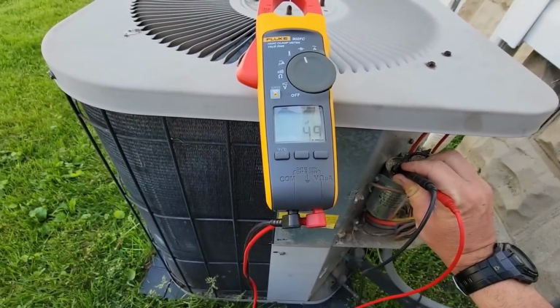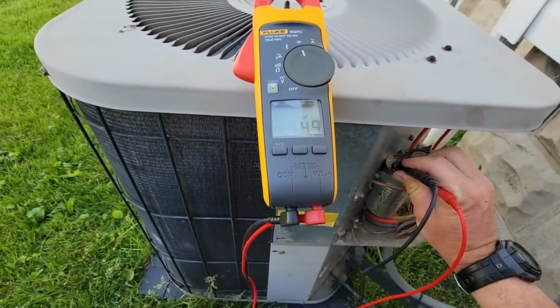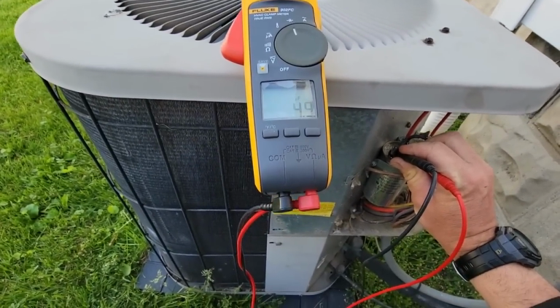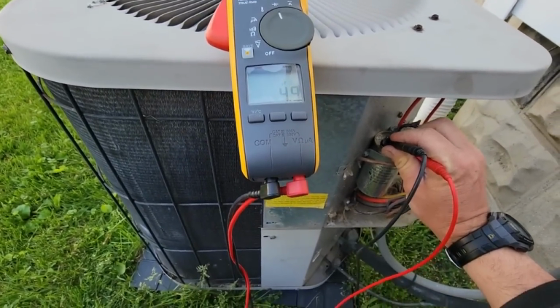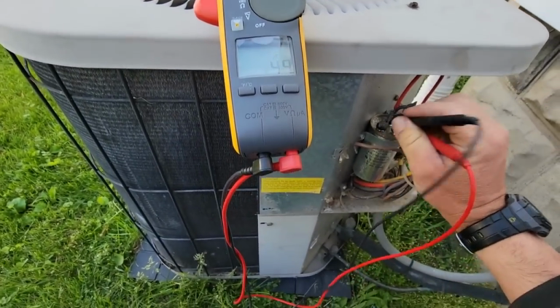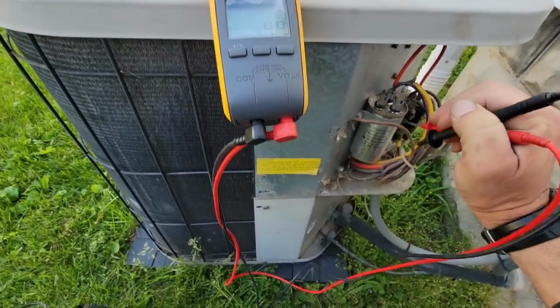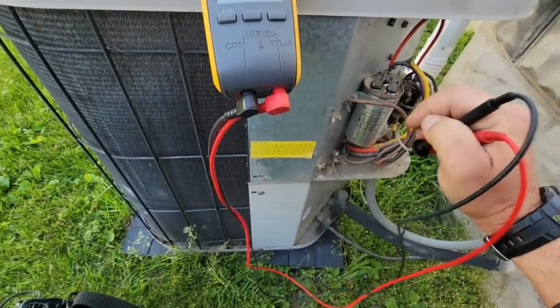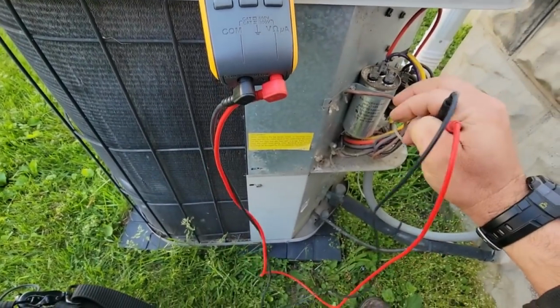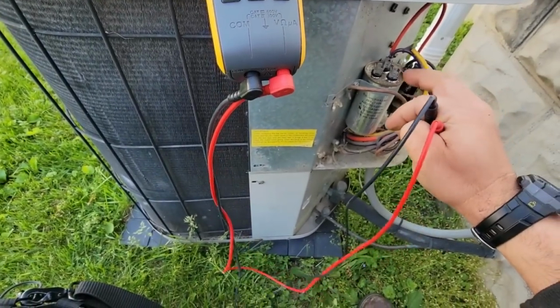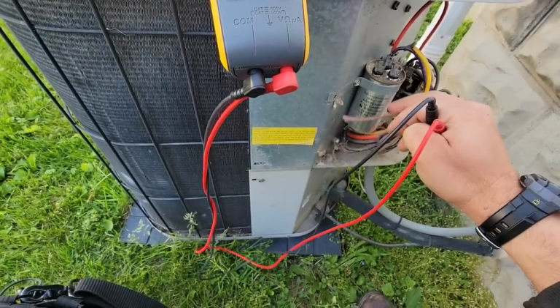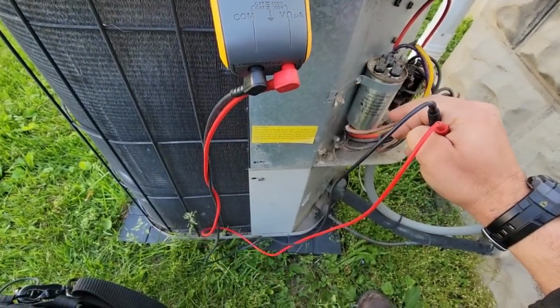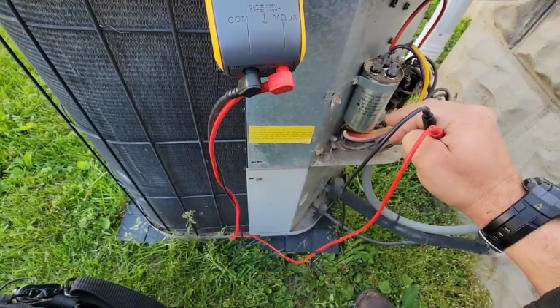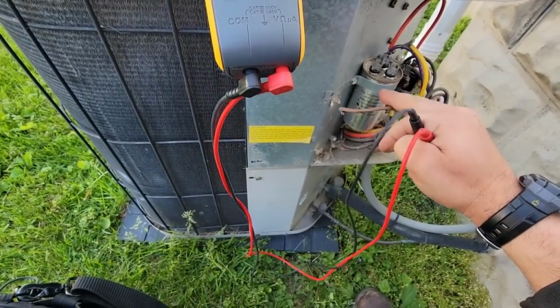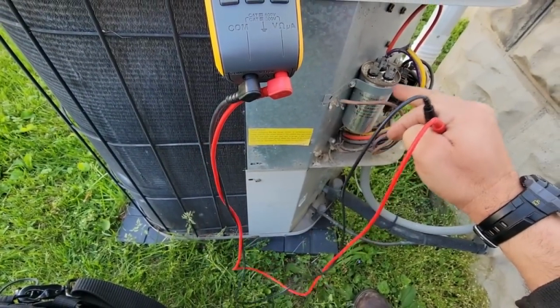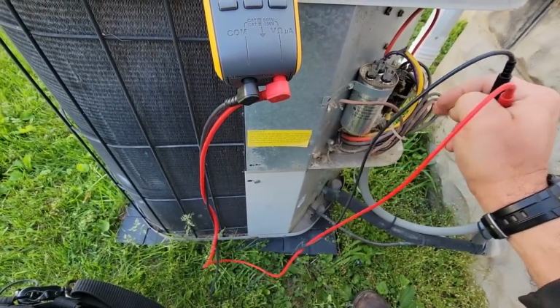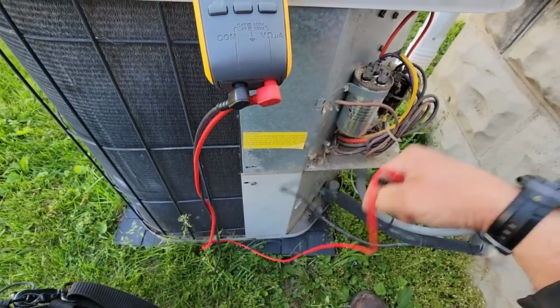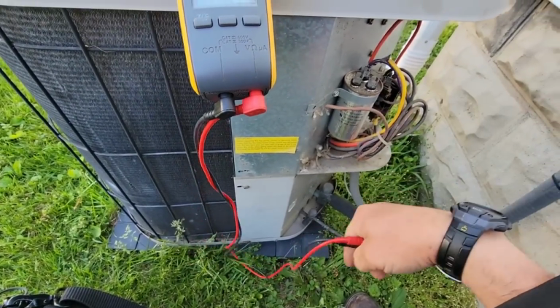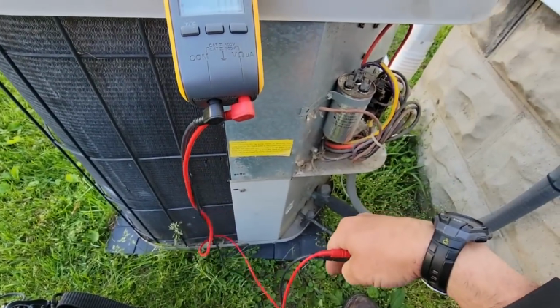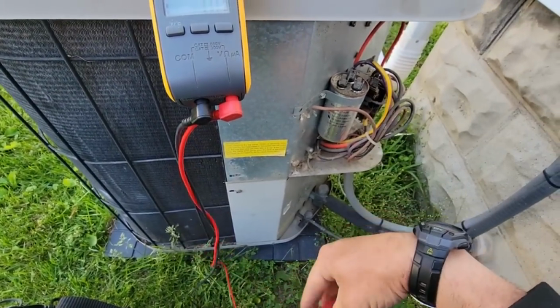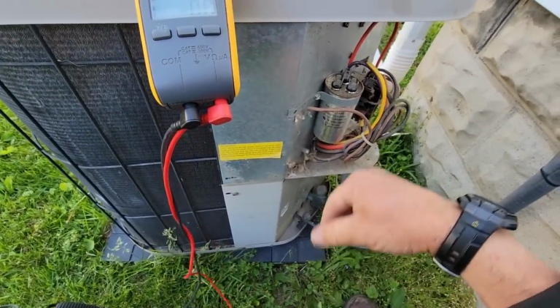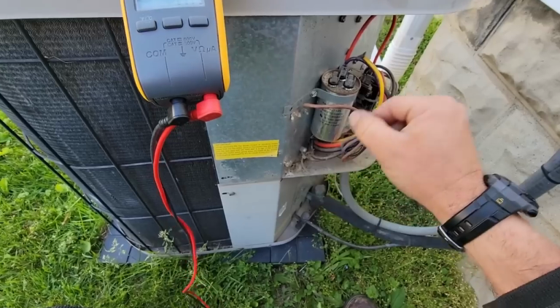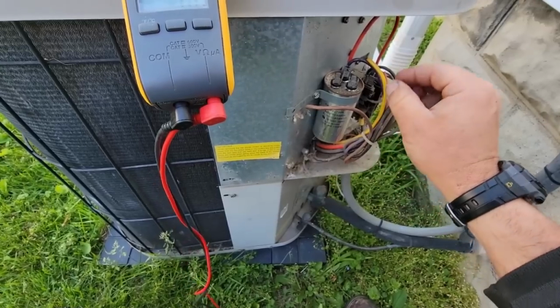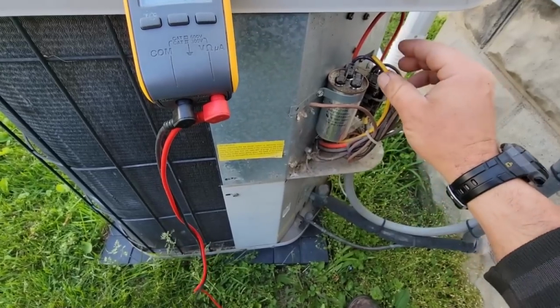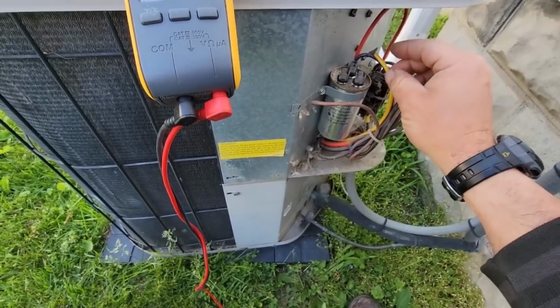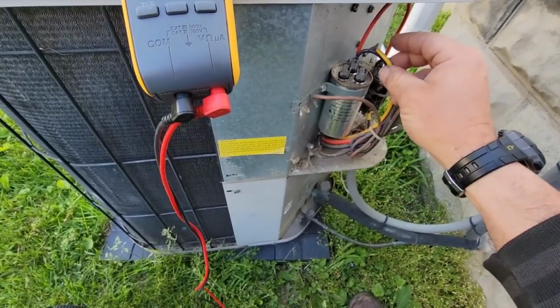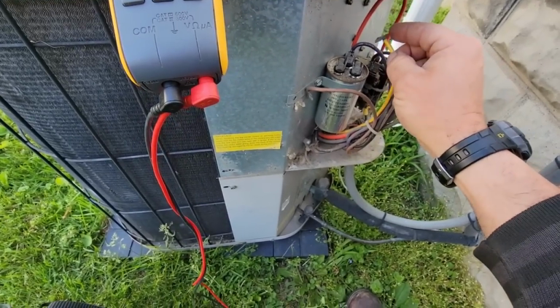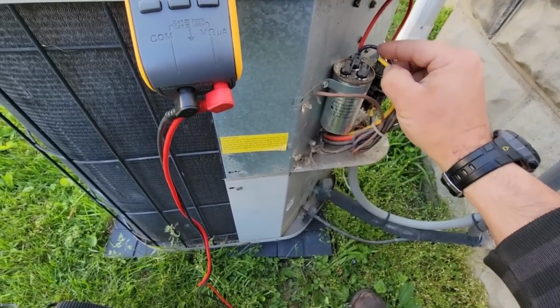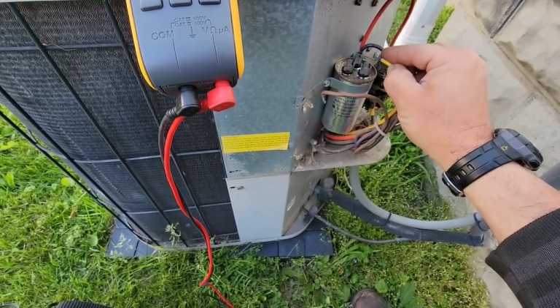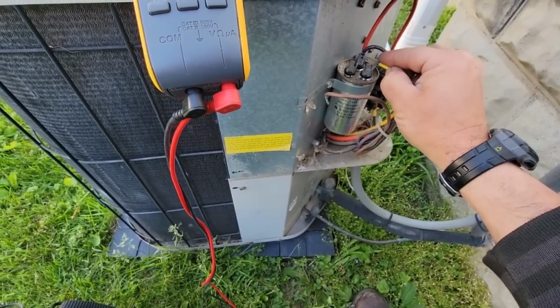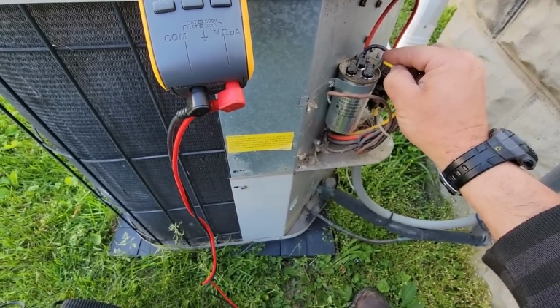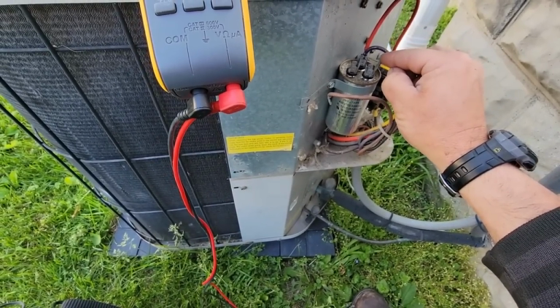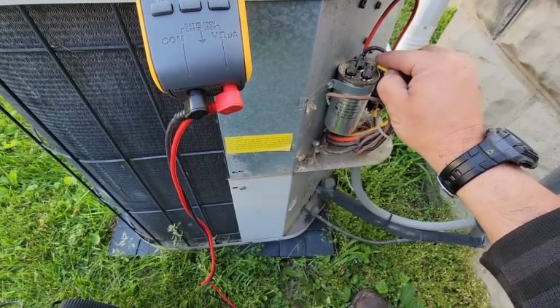30 on that one, 5 on that one — it's rated for 30 and 5, so we're fine on the capacitor. I don't think that's our issue.